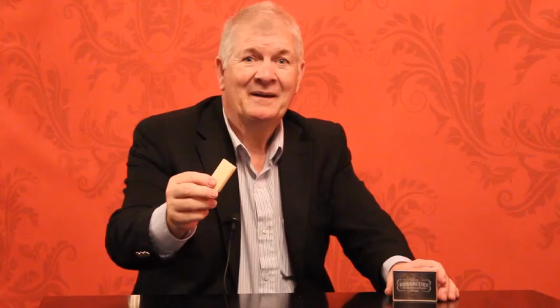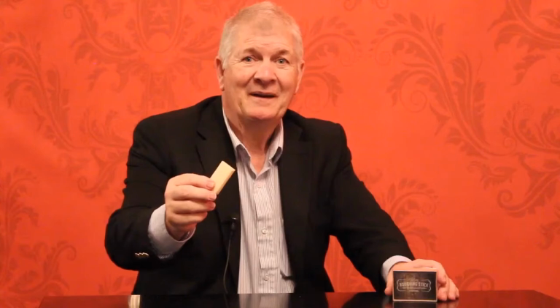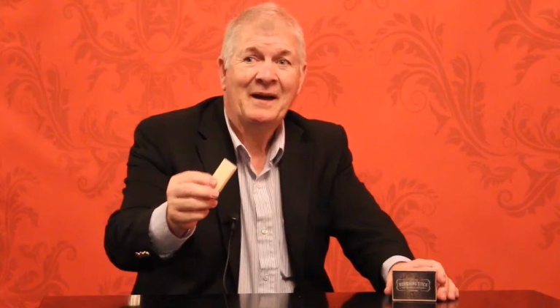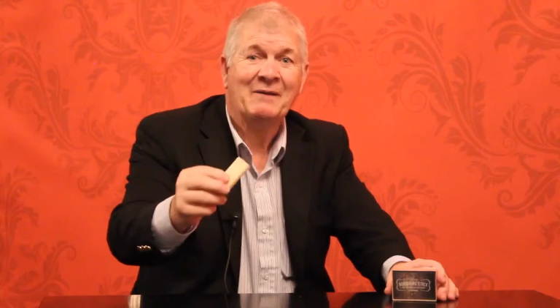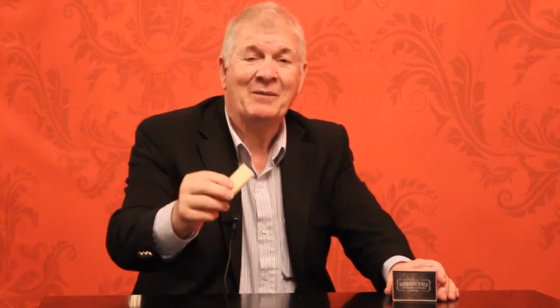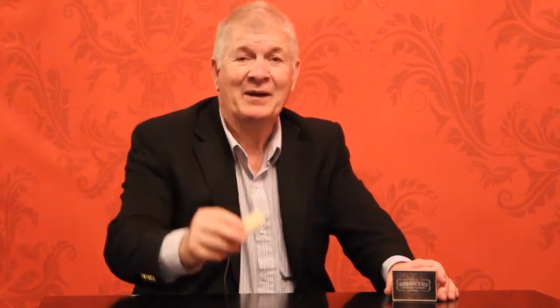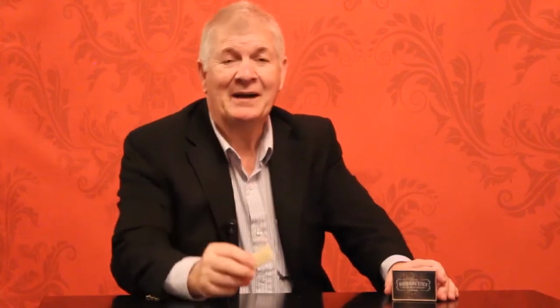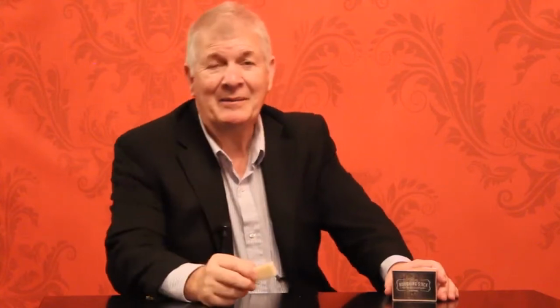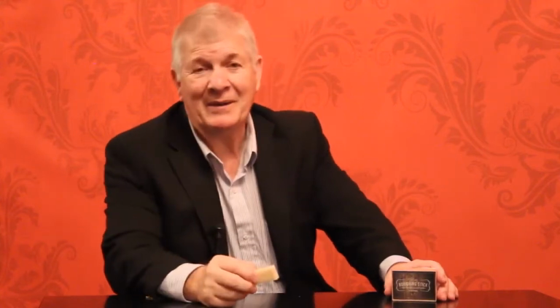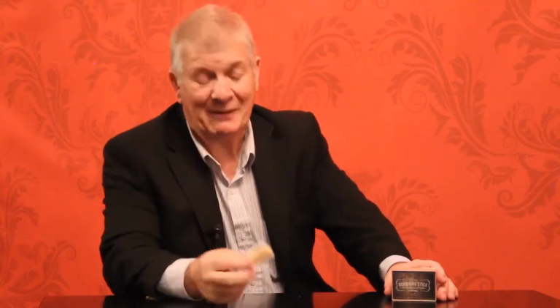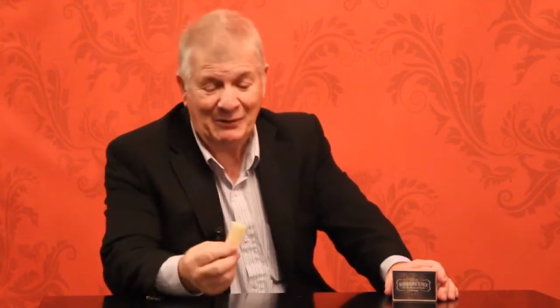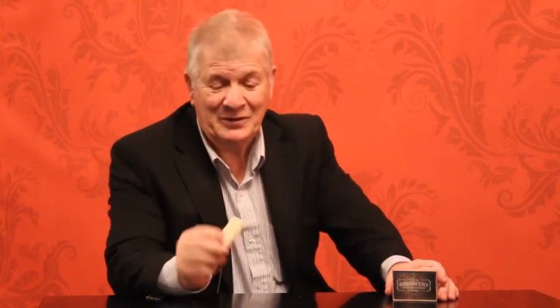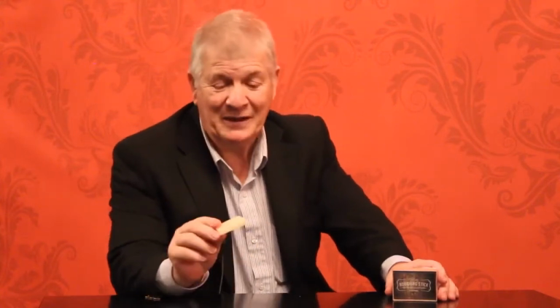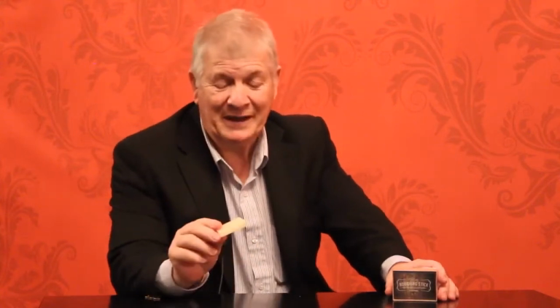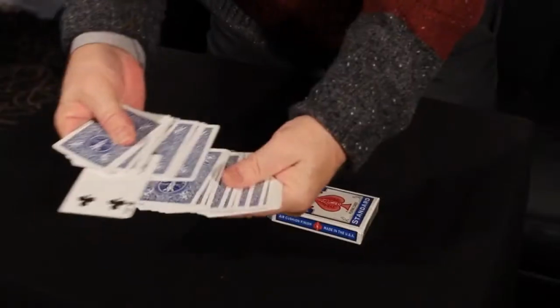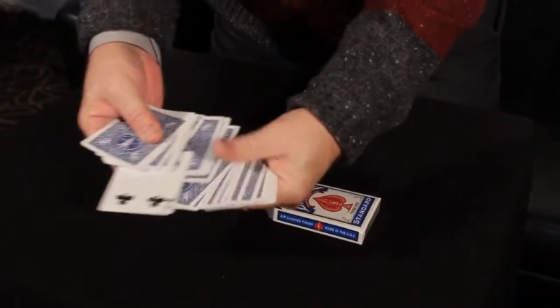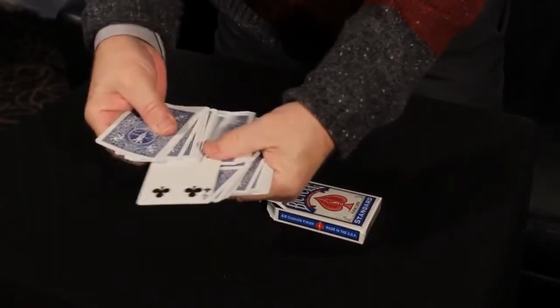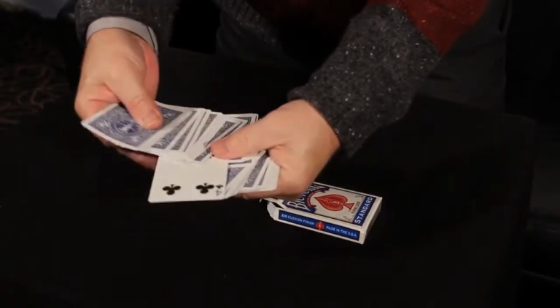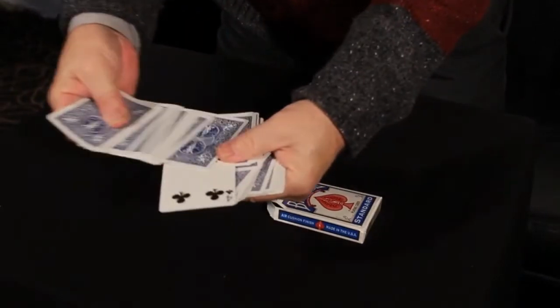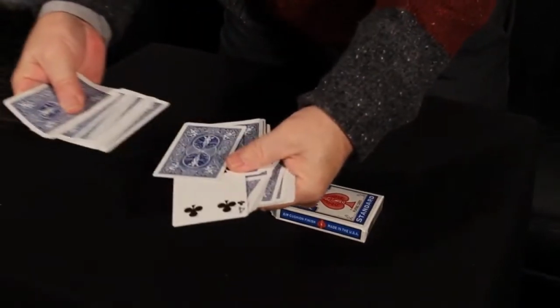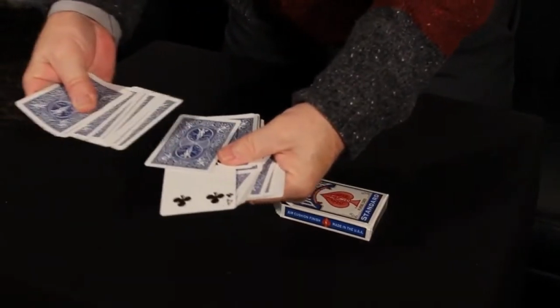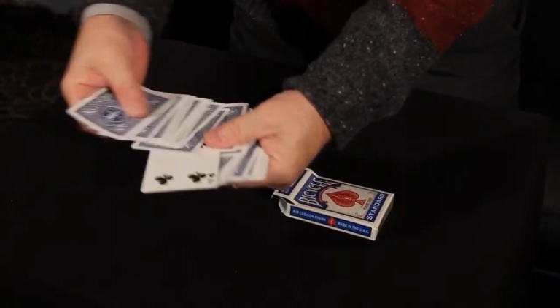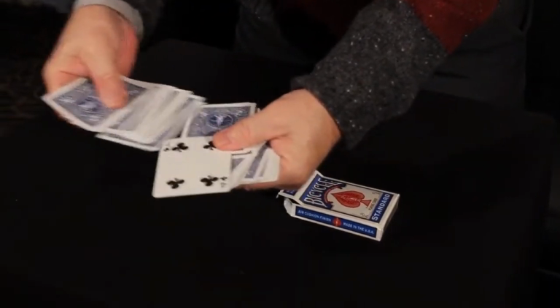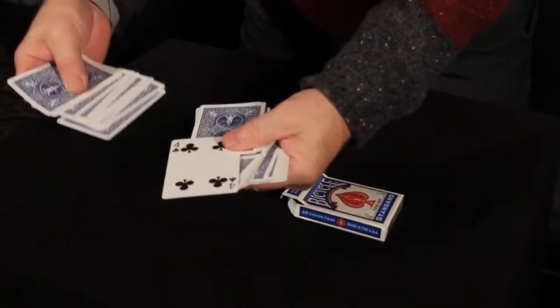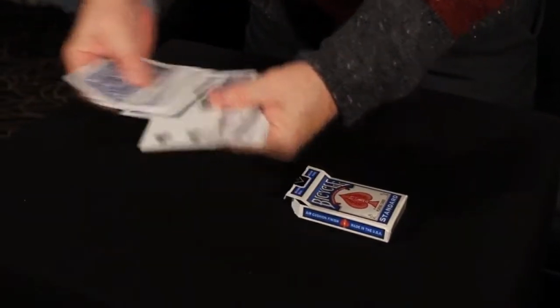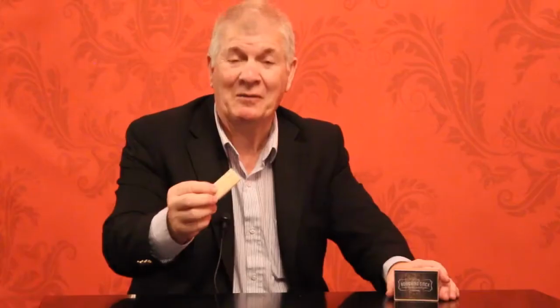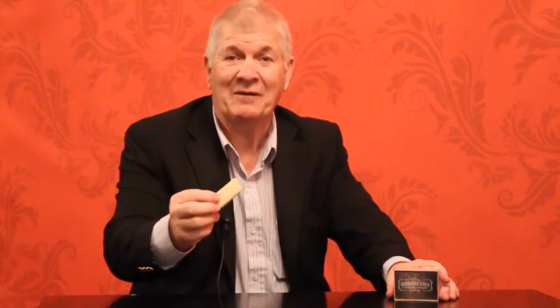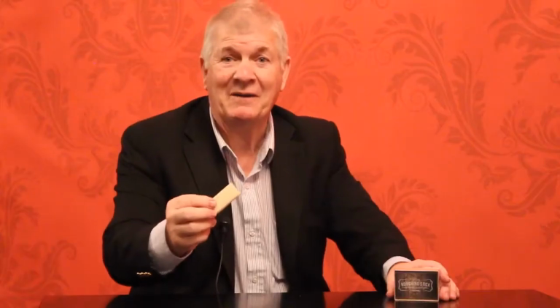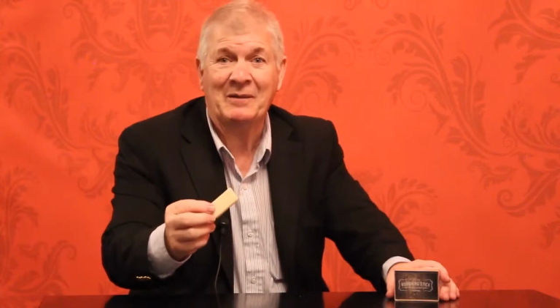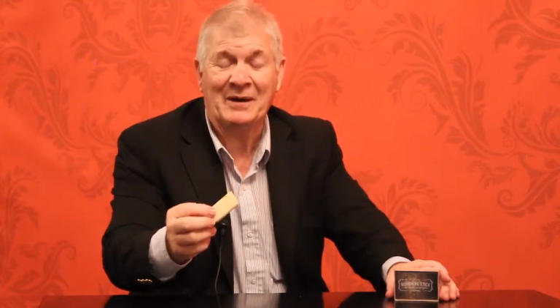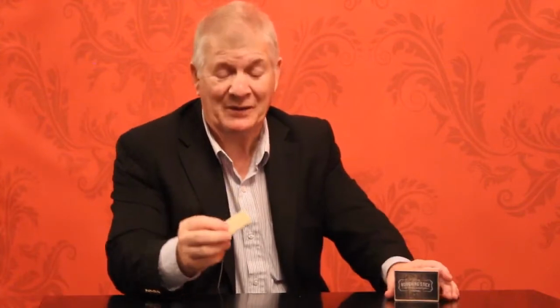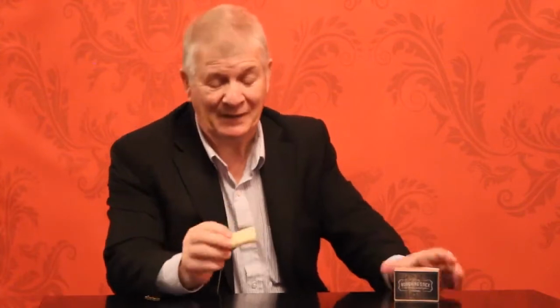Hi everybody, I'm Harry Robson and I'd like to show you my new roughing stick that we're very very proud of.